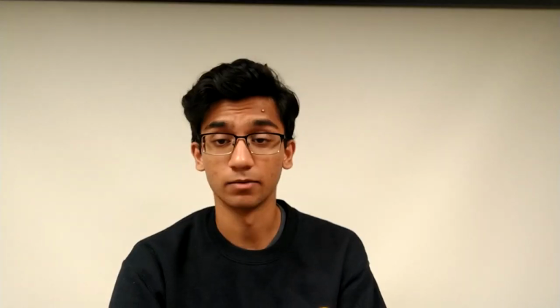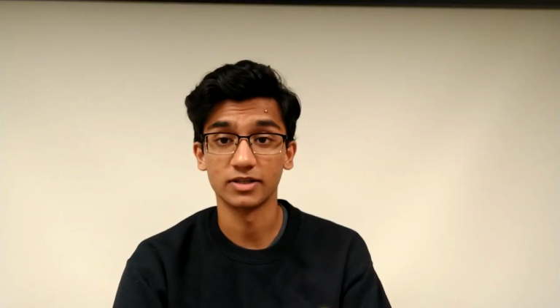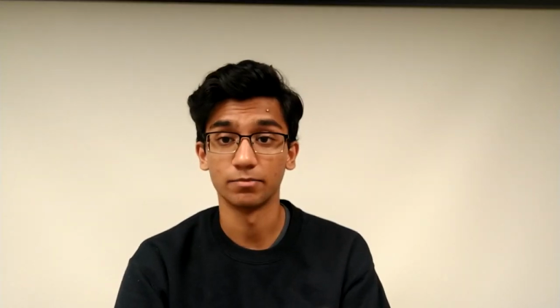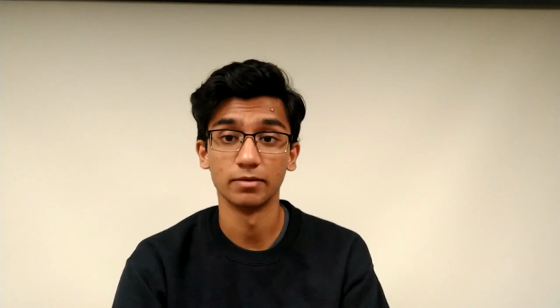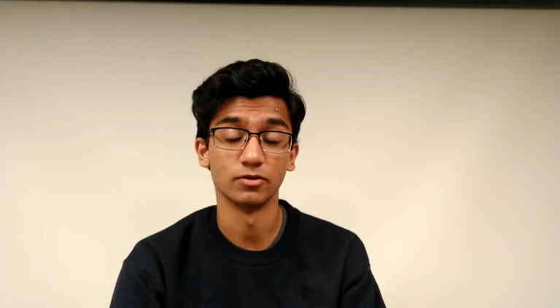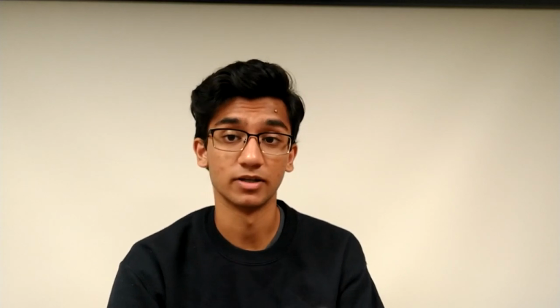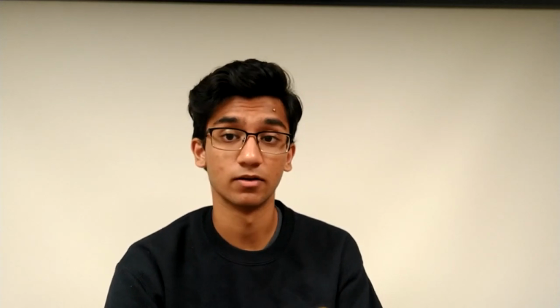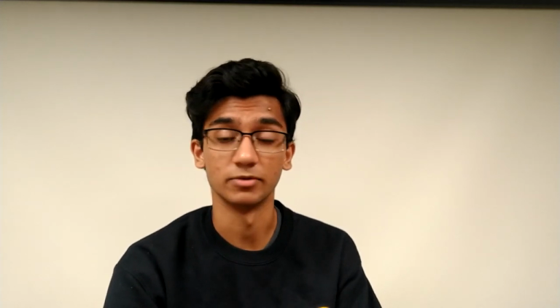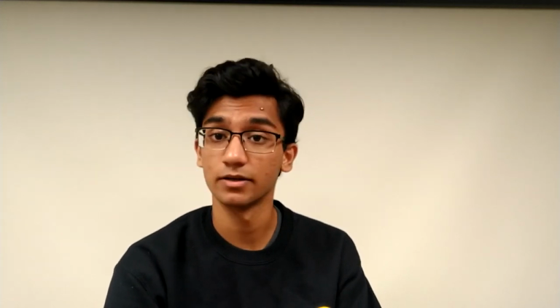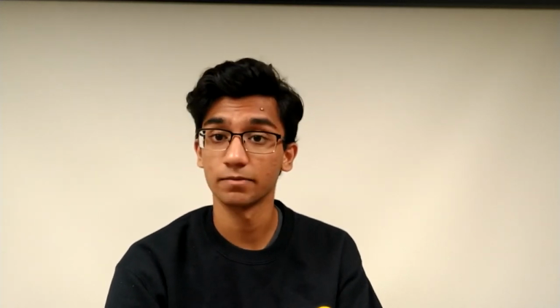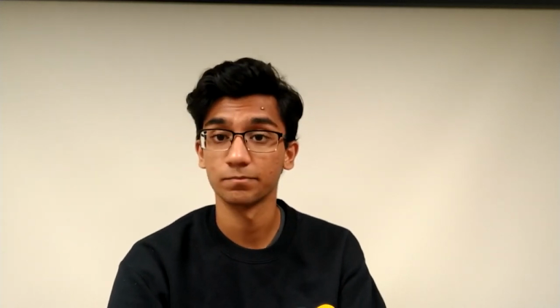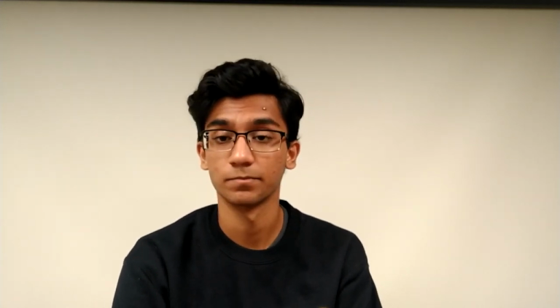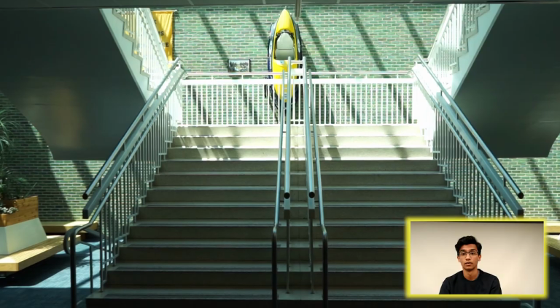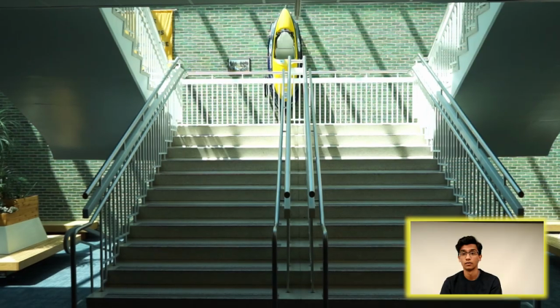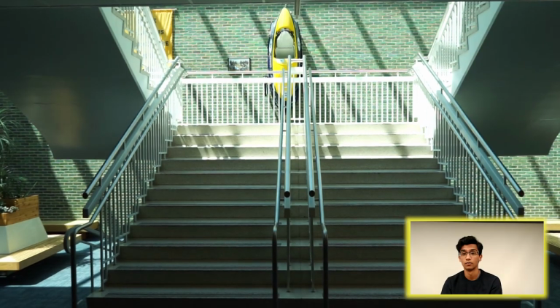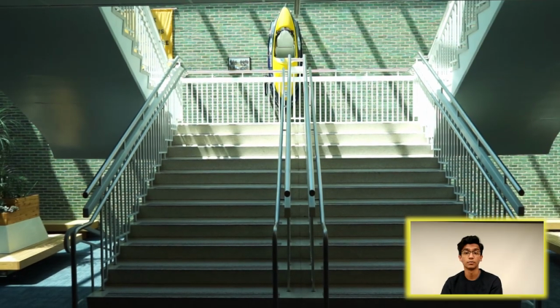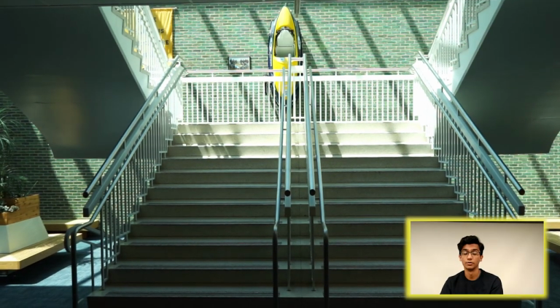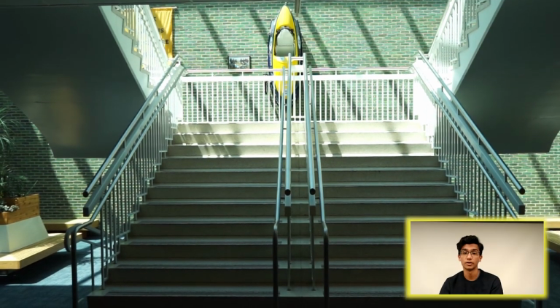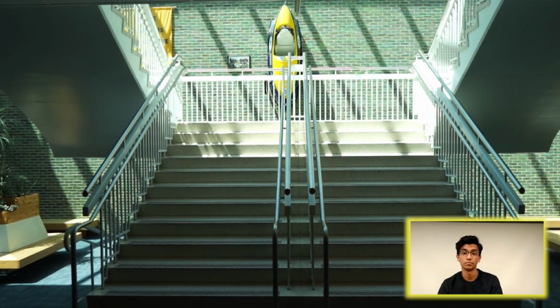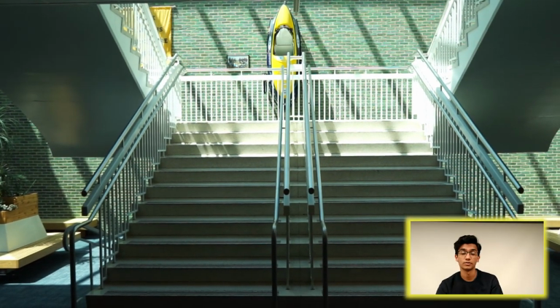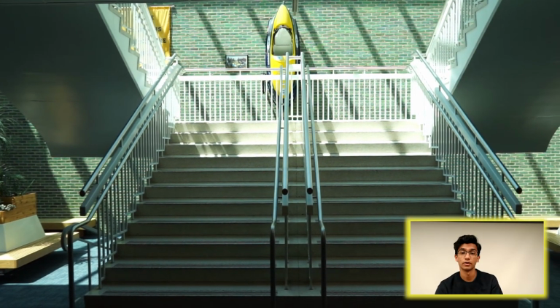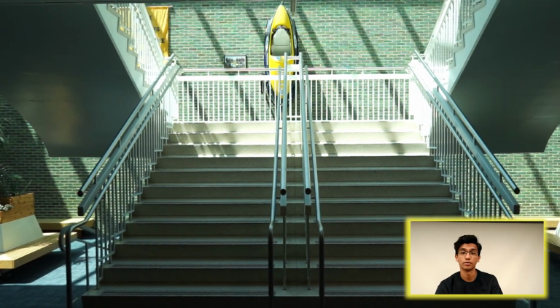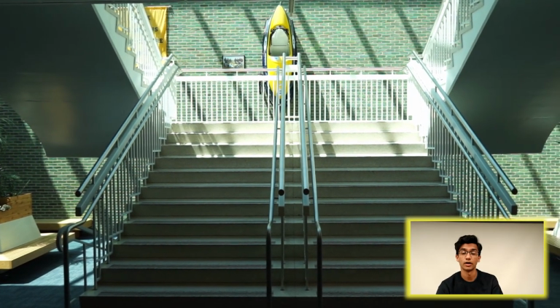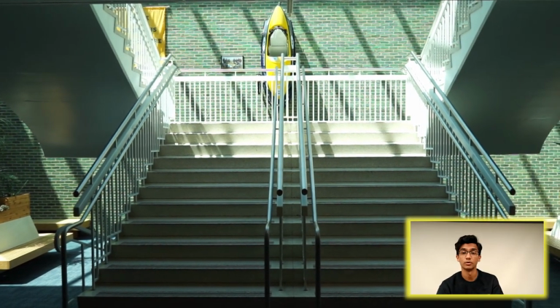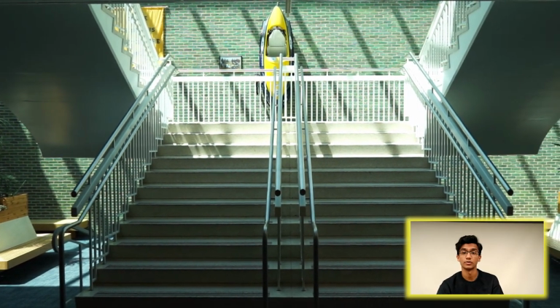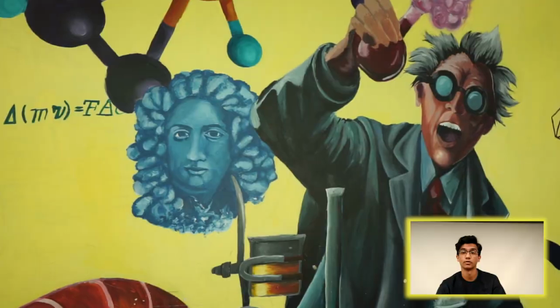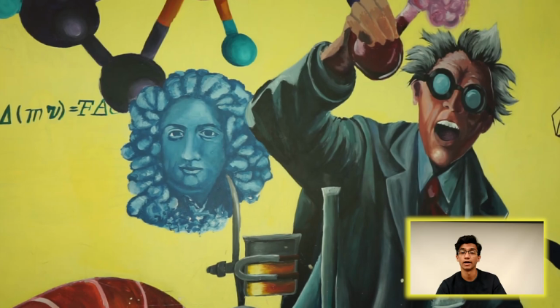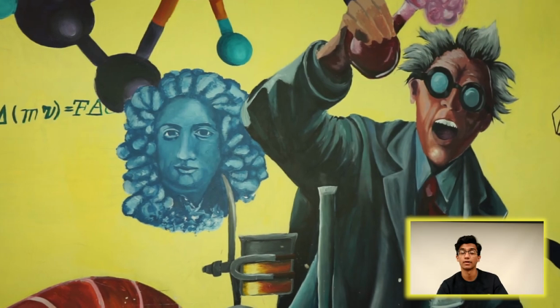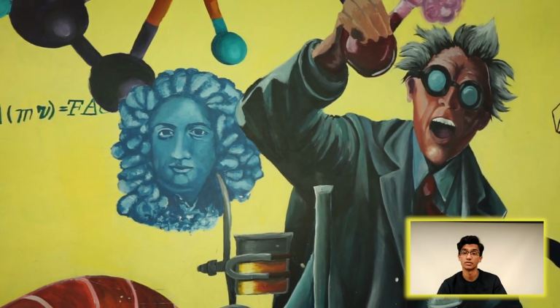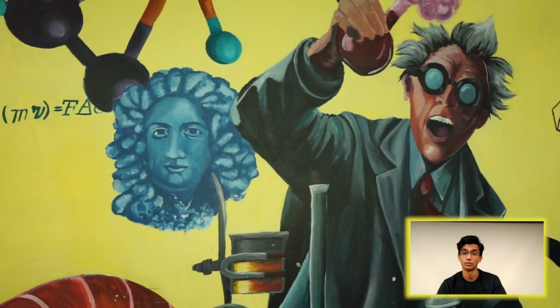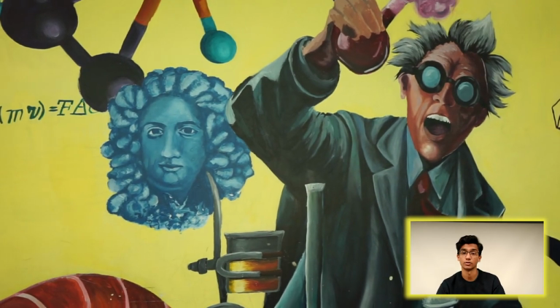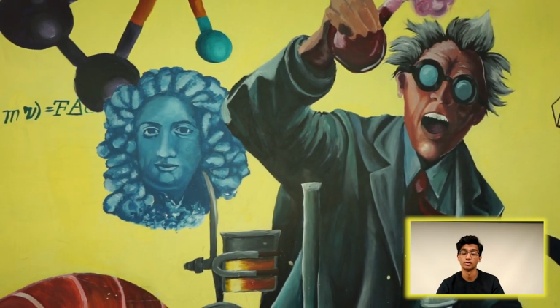Hi Glenbrook South, my name is Om Patel and I'm a senior. Welcome to the New Pit. This is where you're going to find most of your math and science courses.